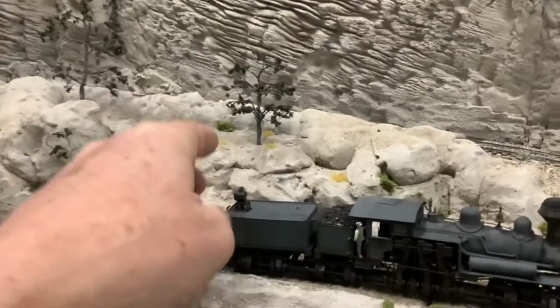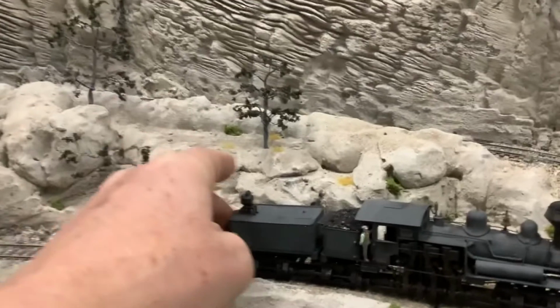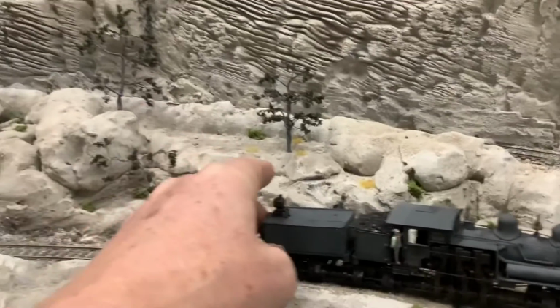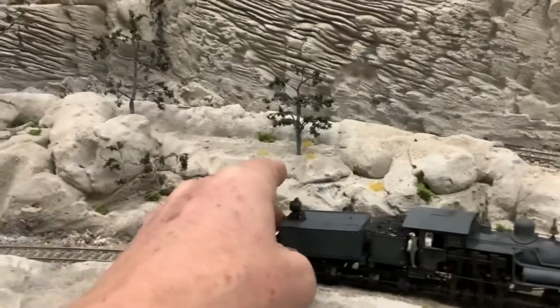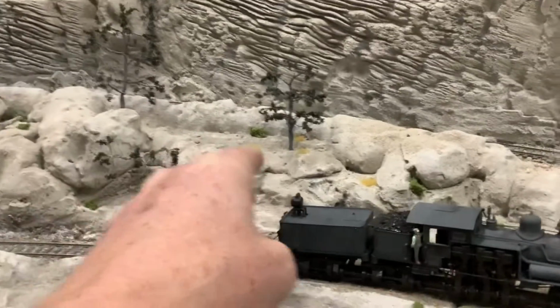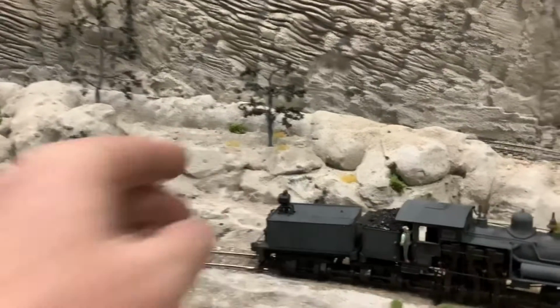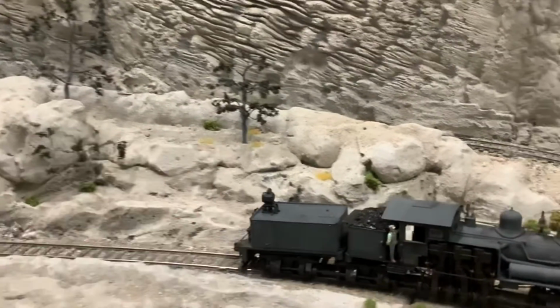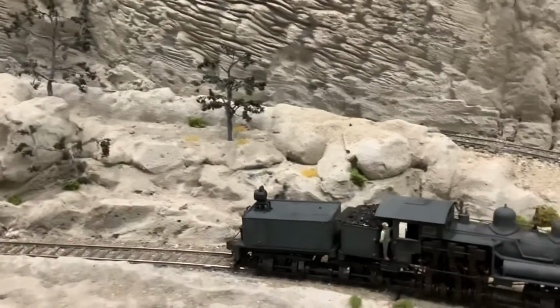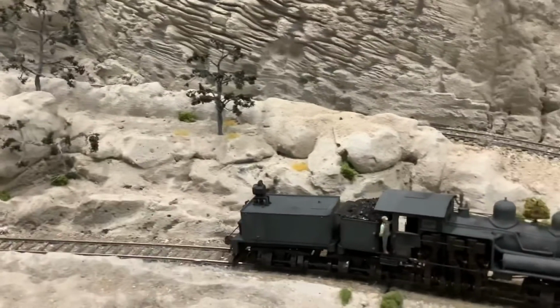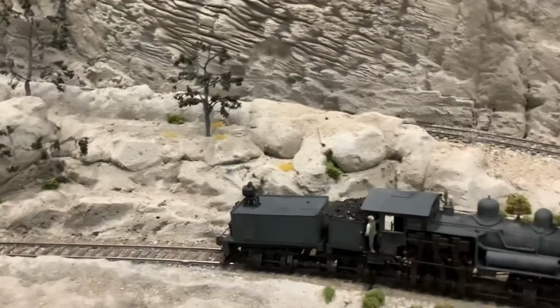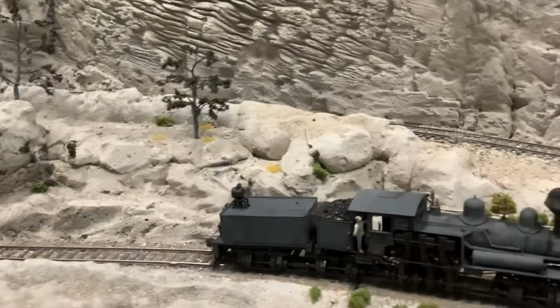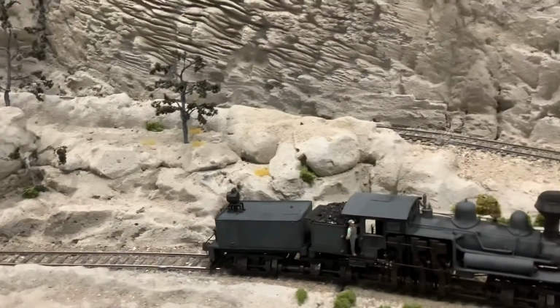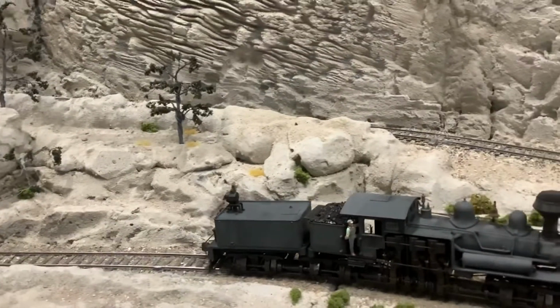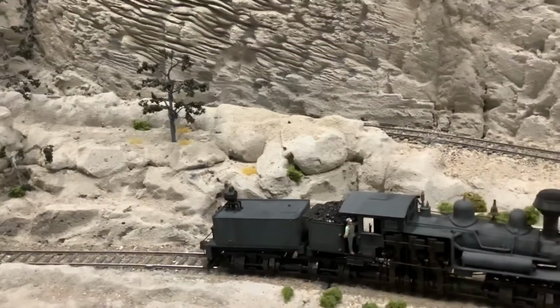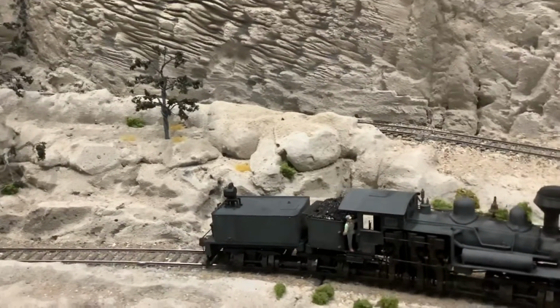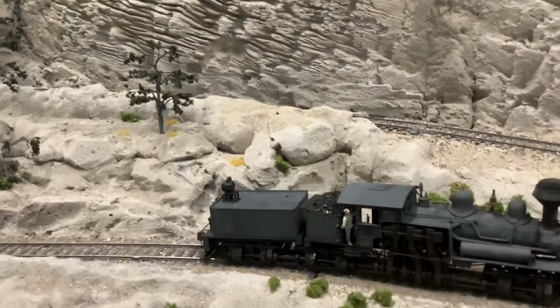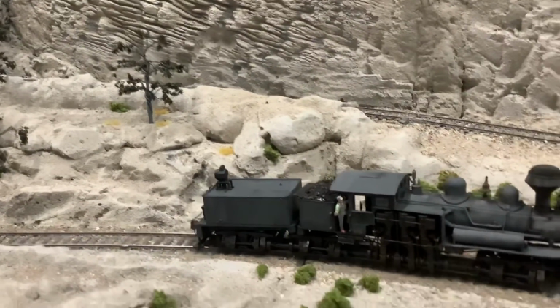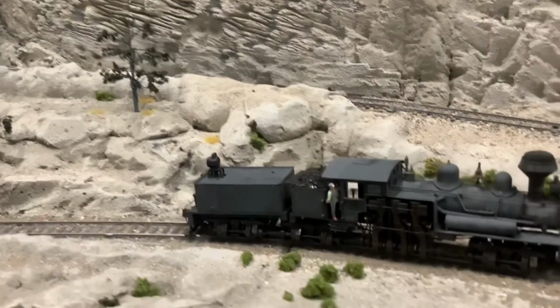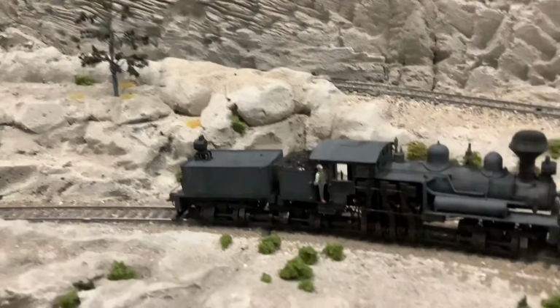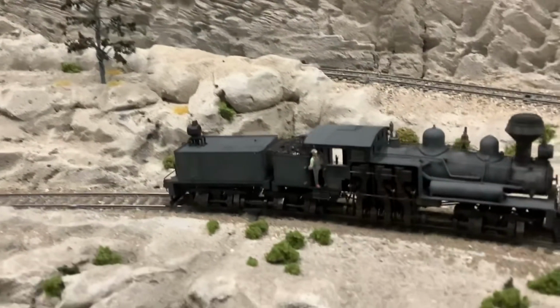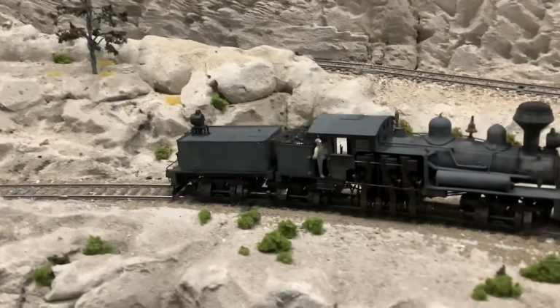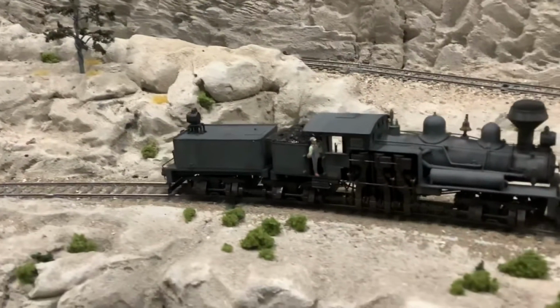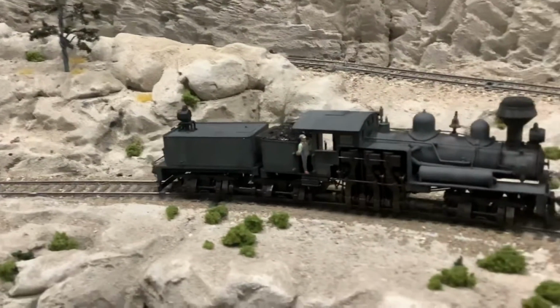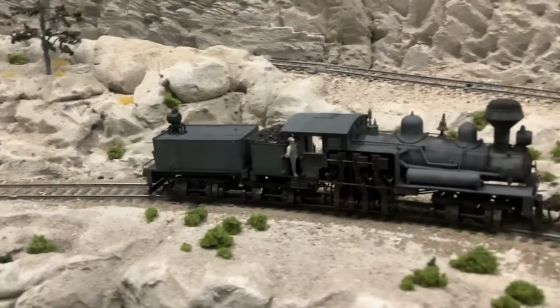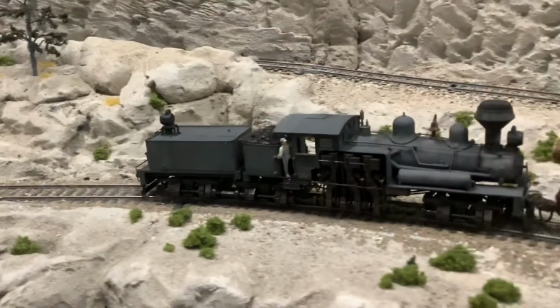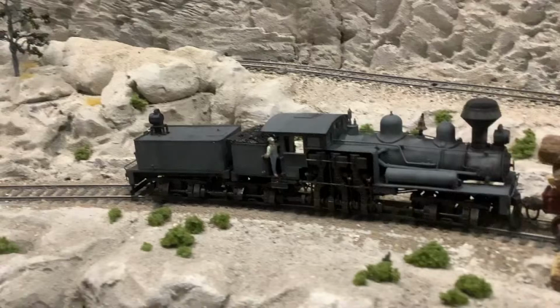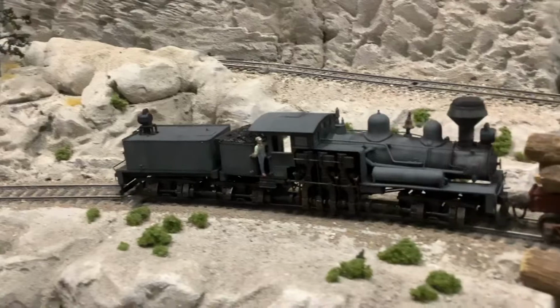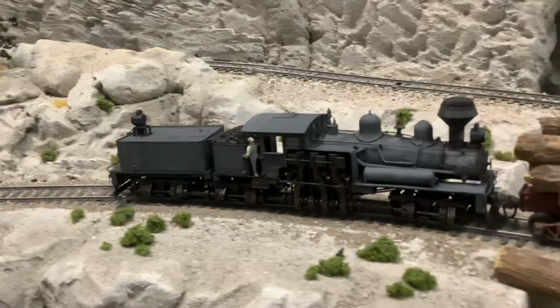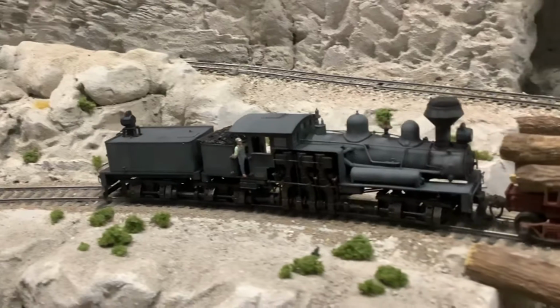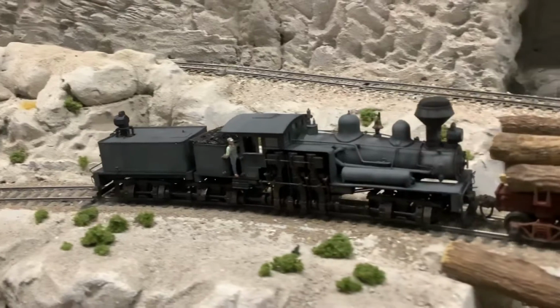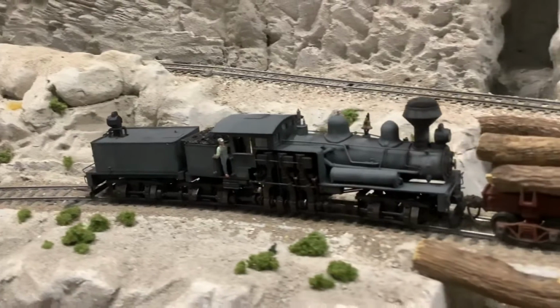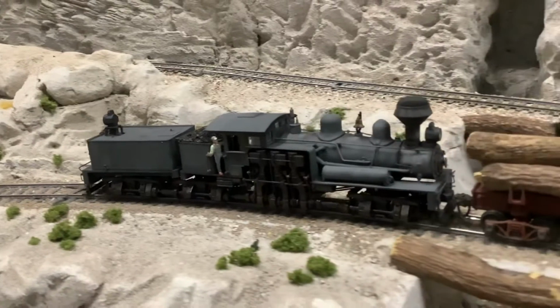I'm not sure why it's sticking on that, but it looks like it's actually wheel slipping. Maybe another magnet is needed.